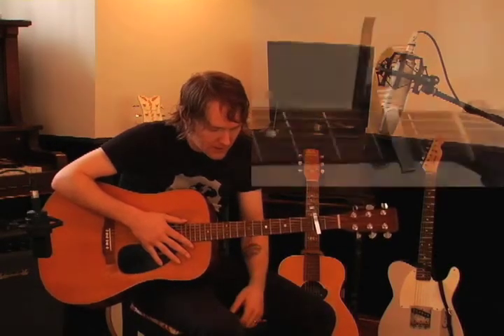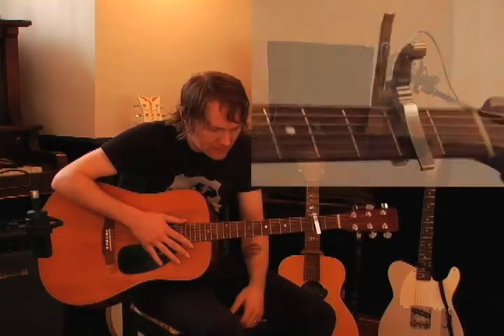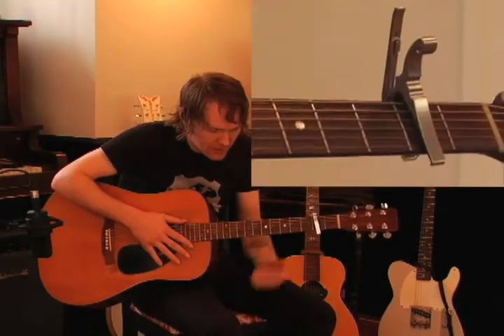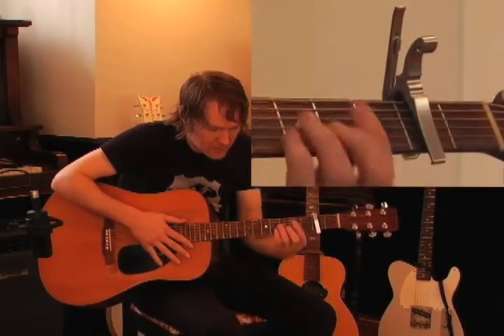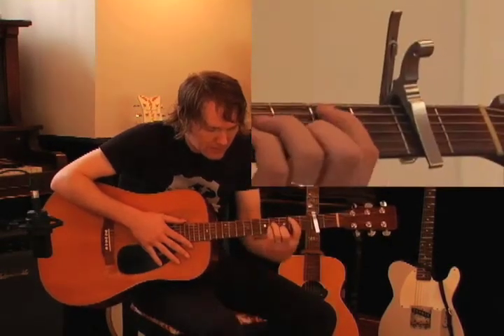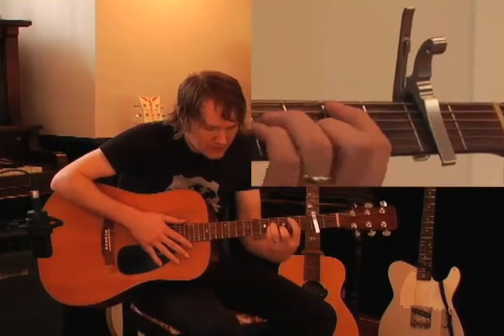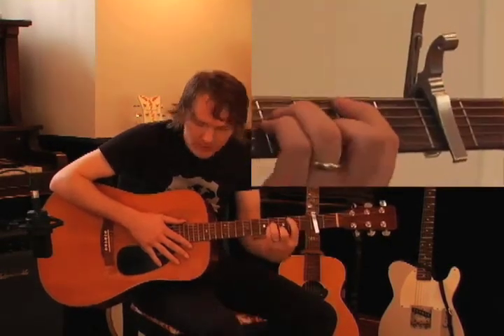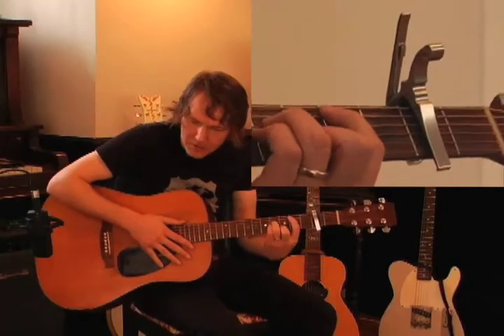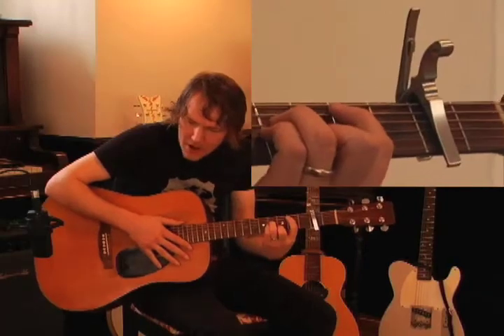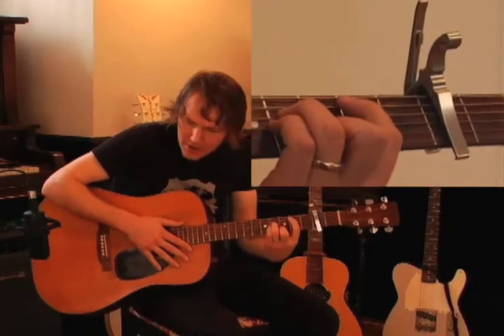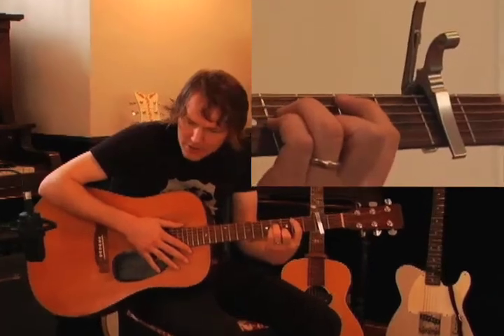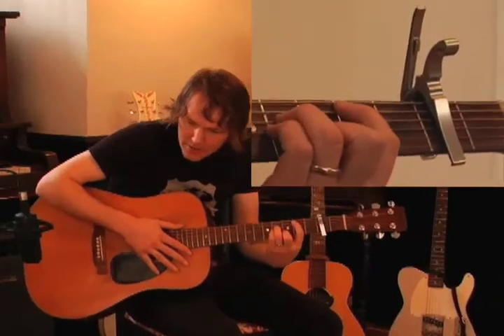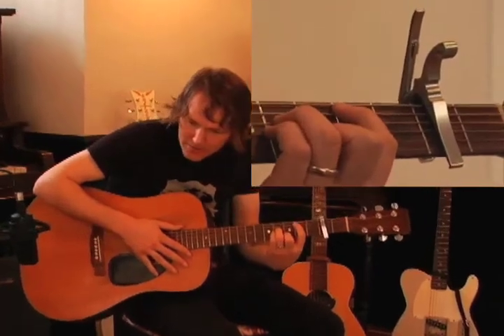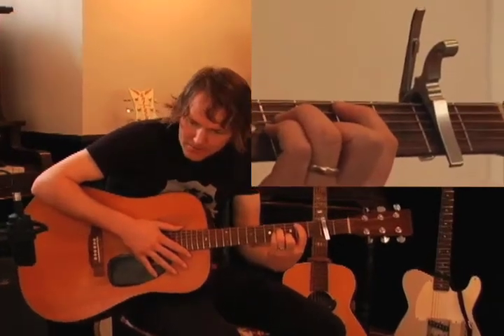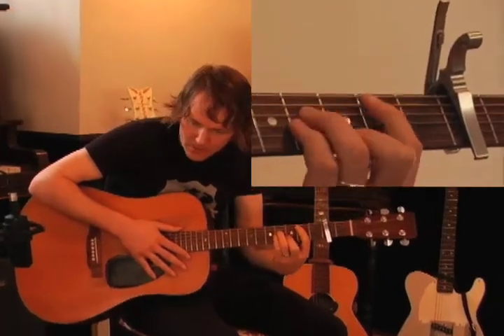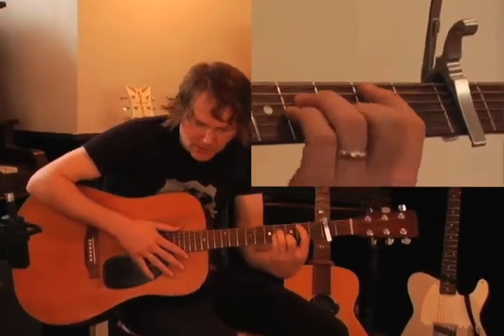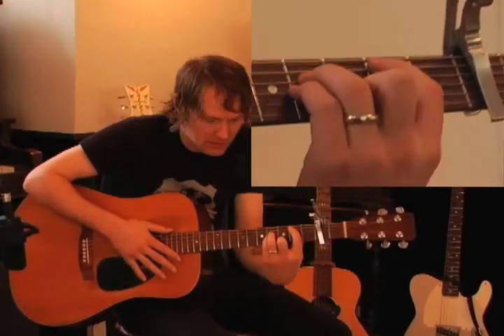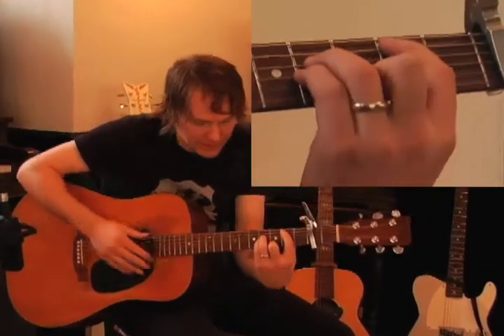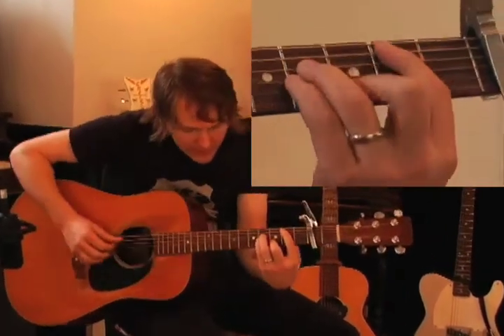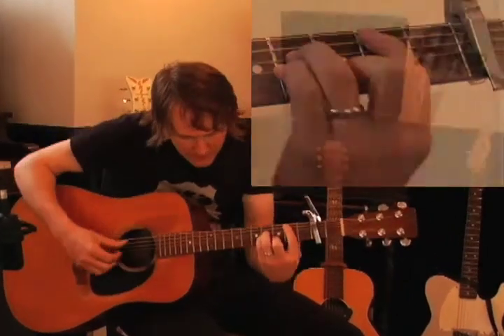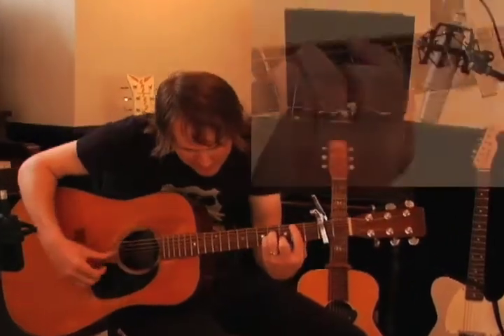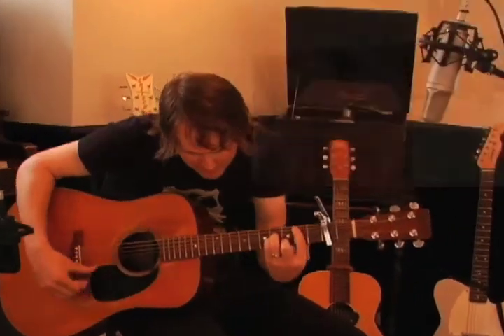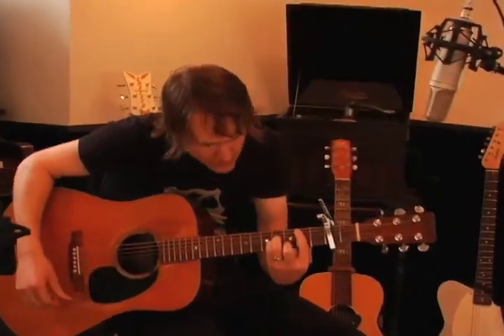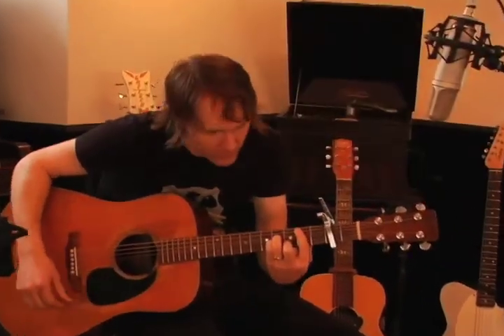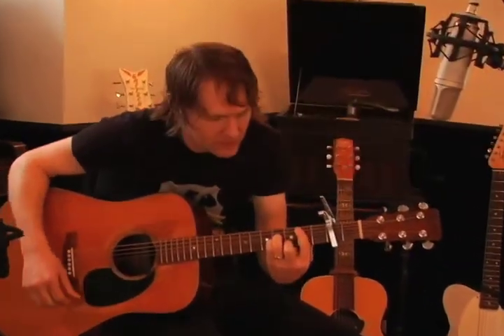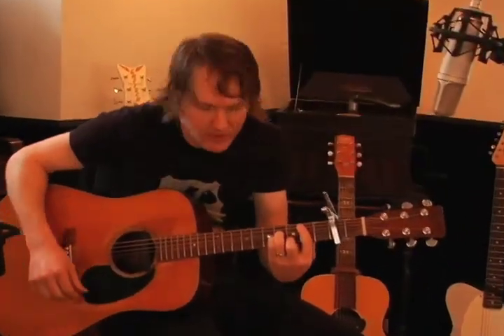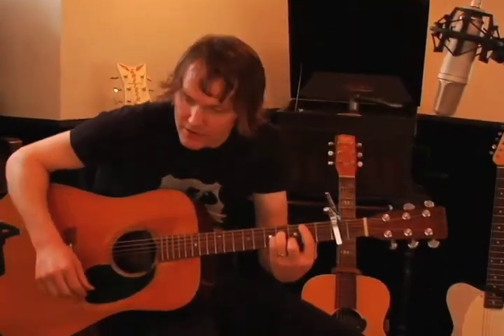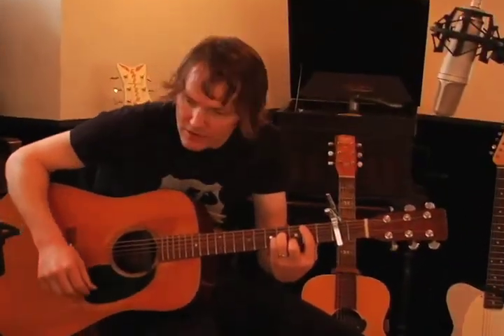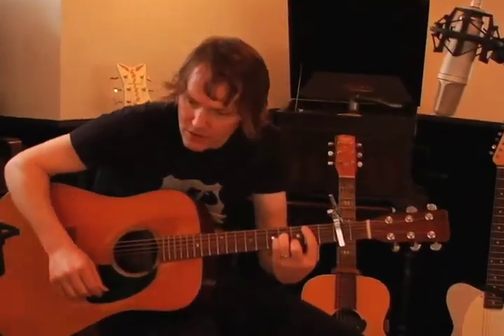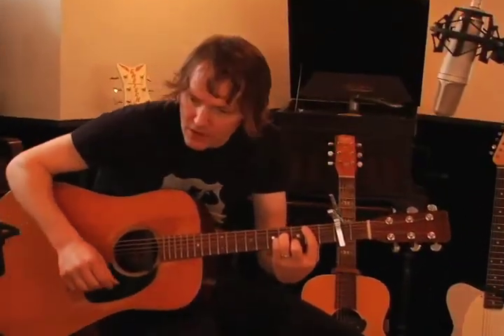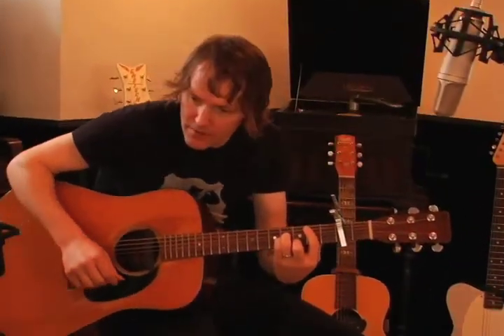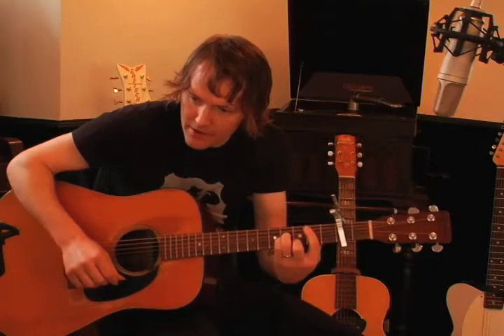This song is based around a B minor shape, which of course in this case is a C sharp minor.